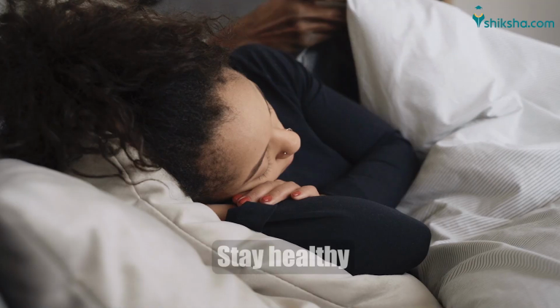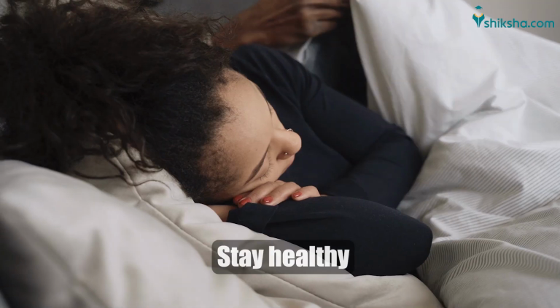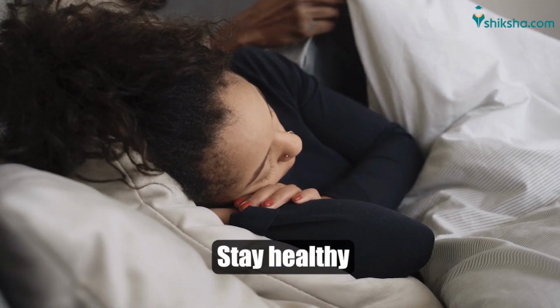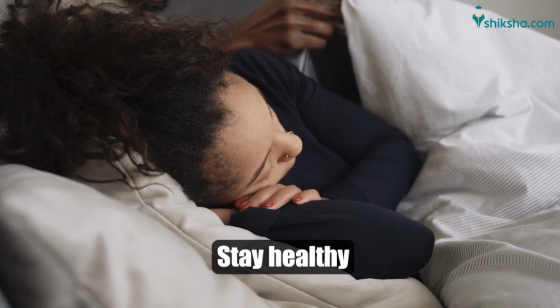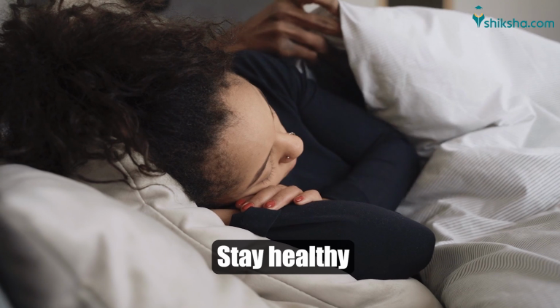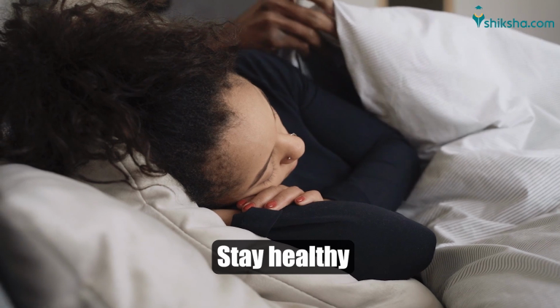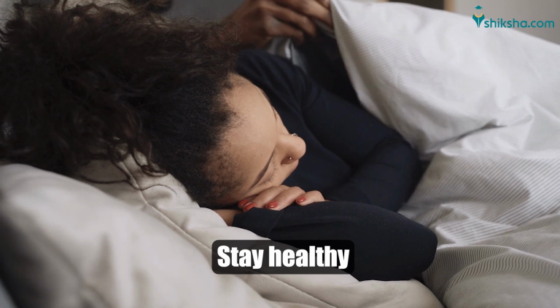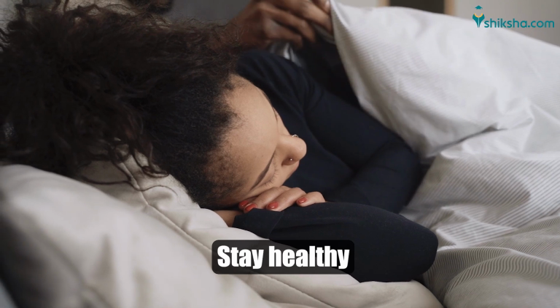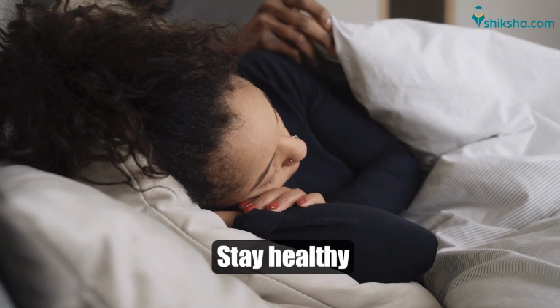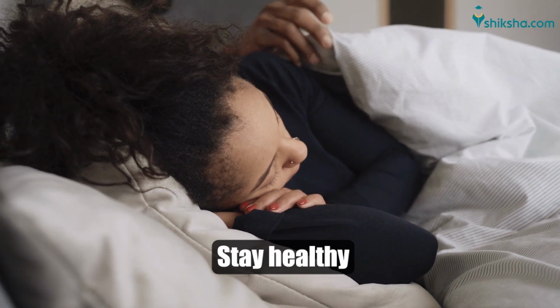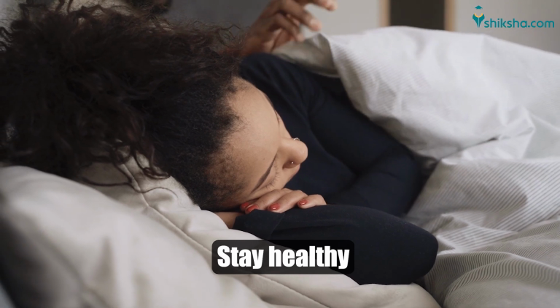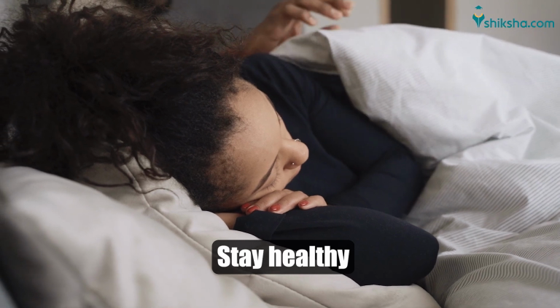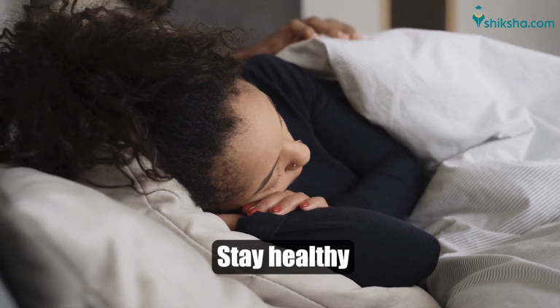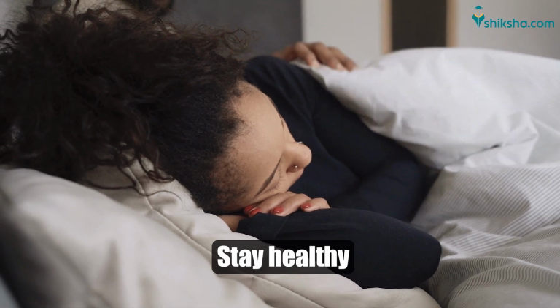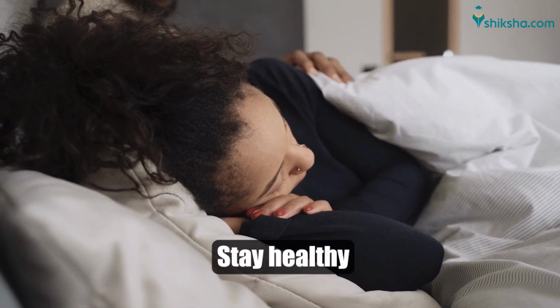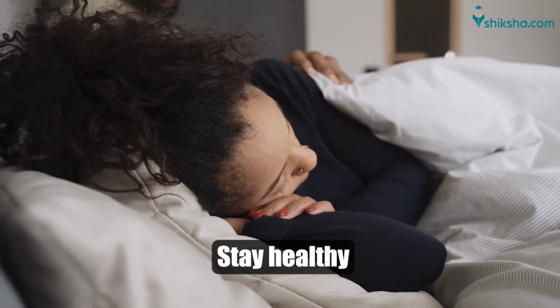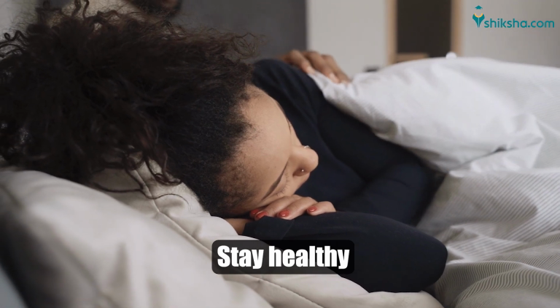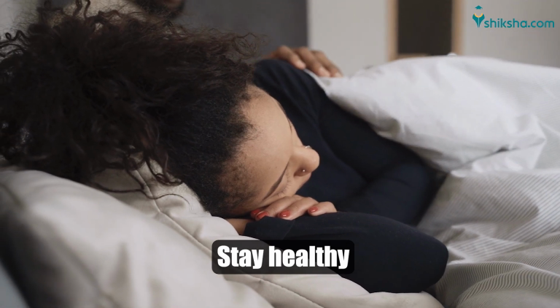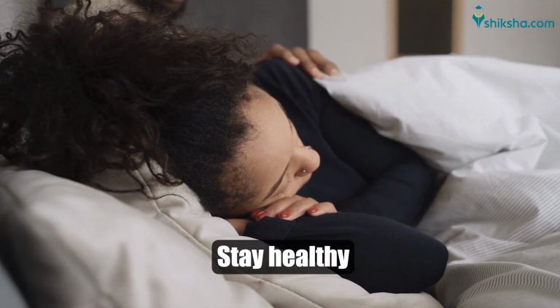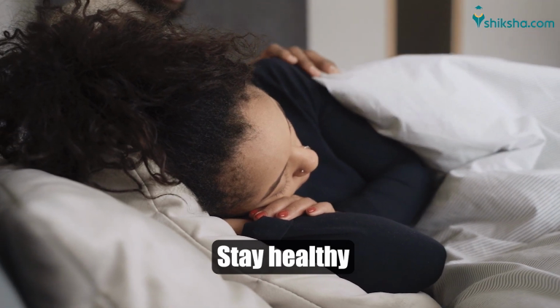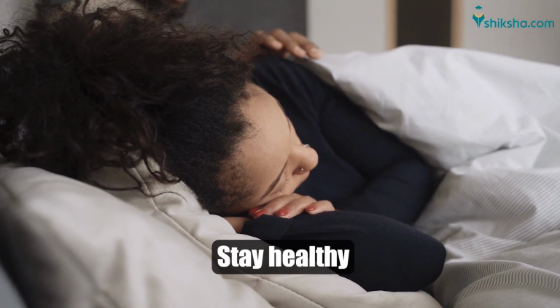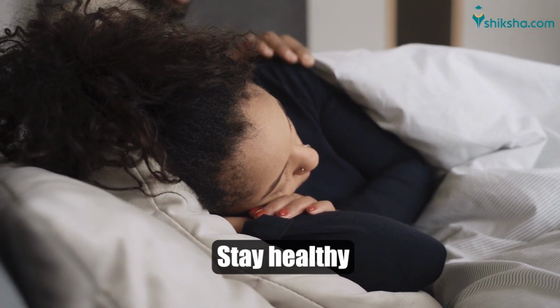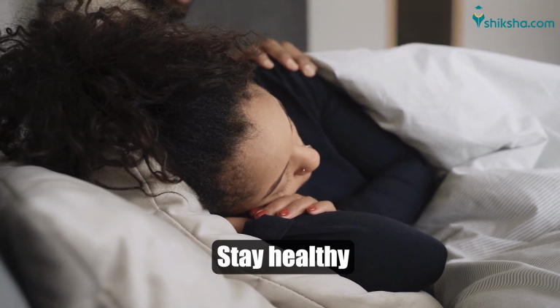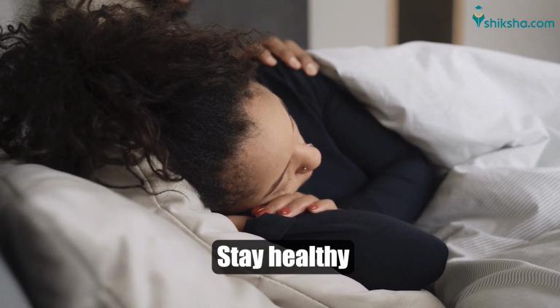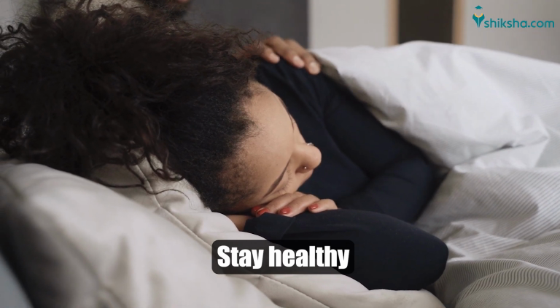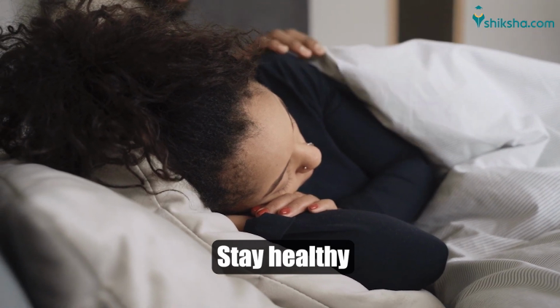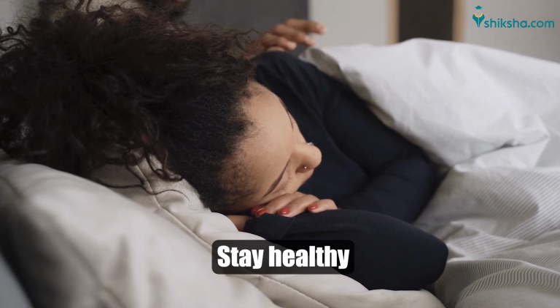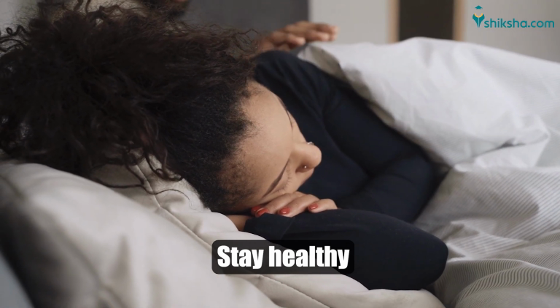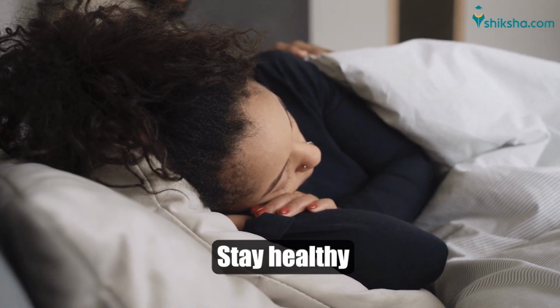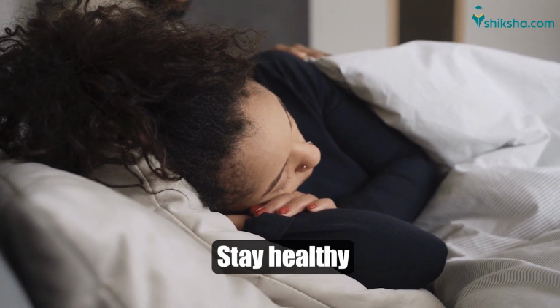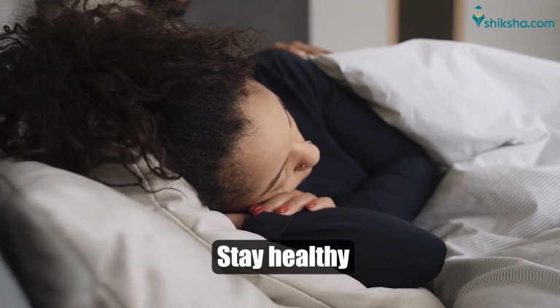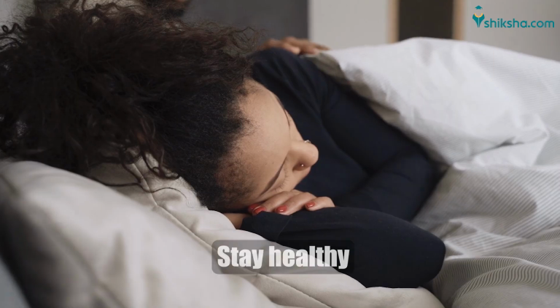Take care of your health because if you will not be well, you will not be able to give the IIT JEE Mains exam properly.